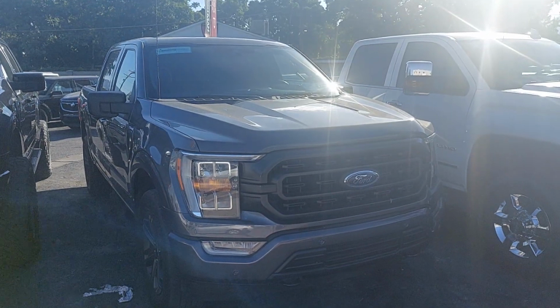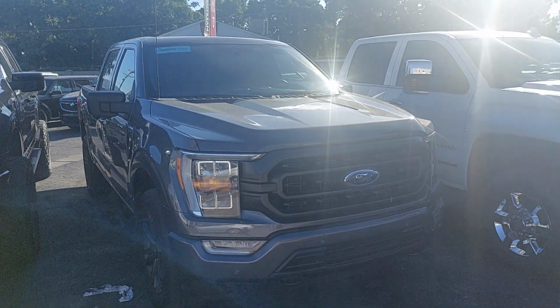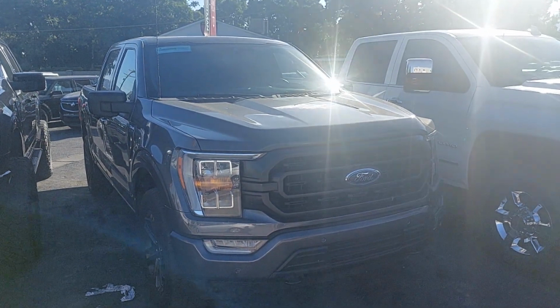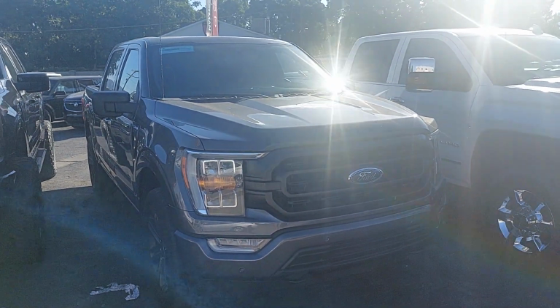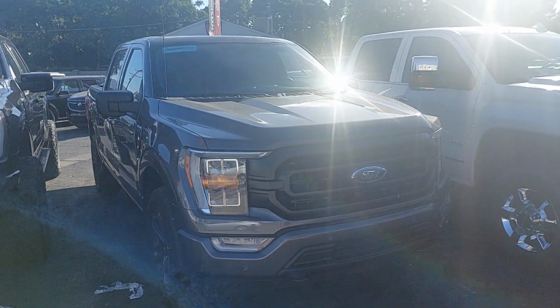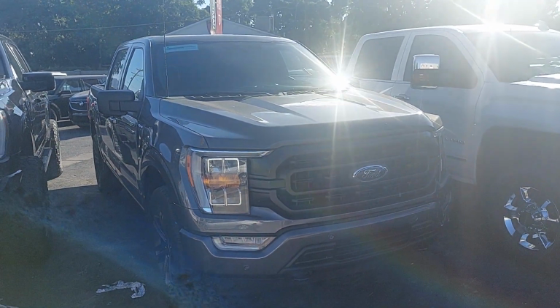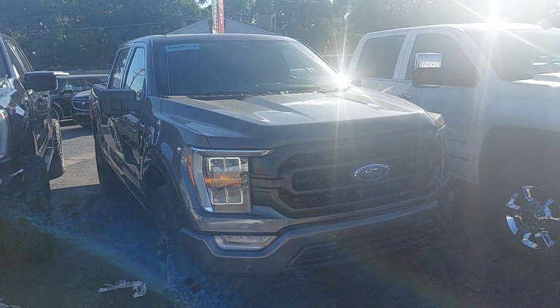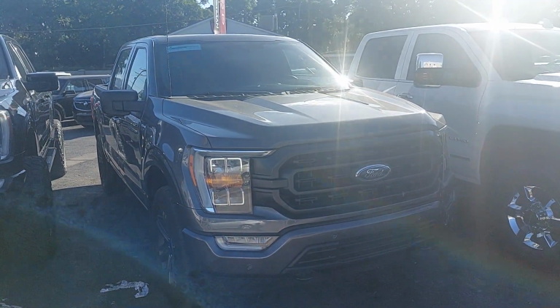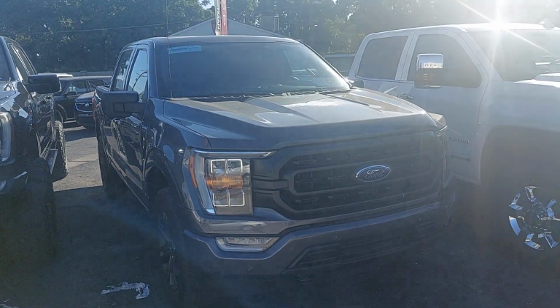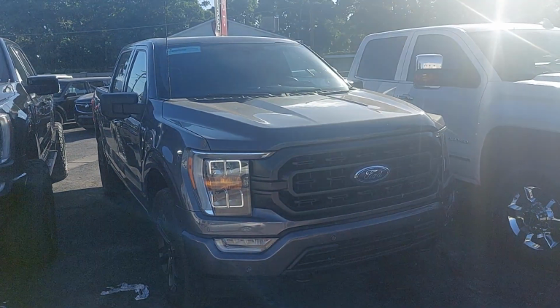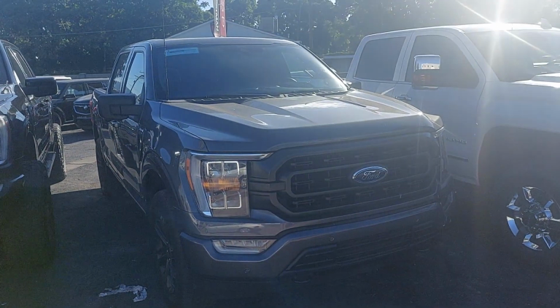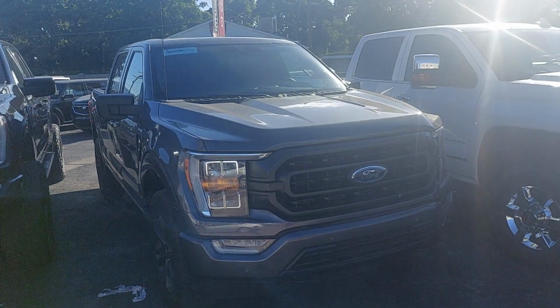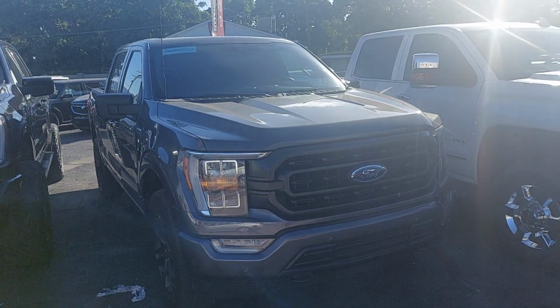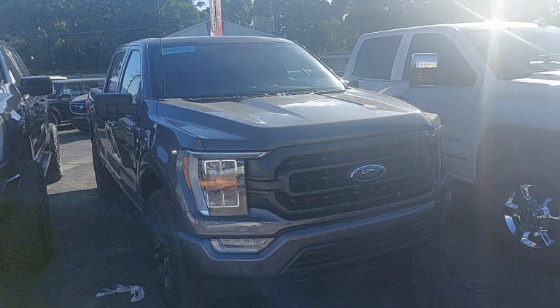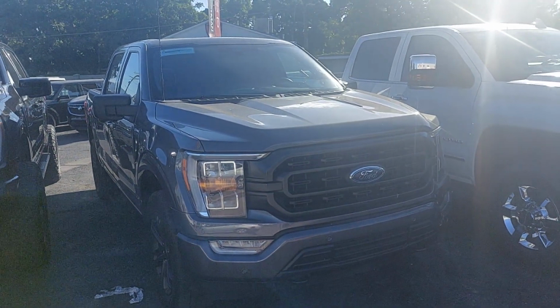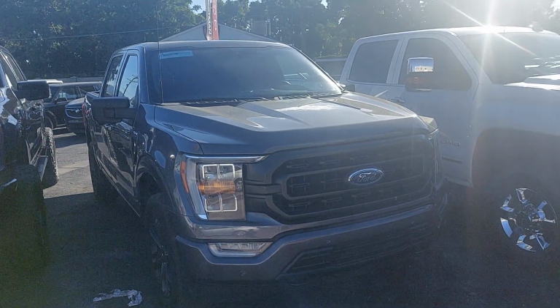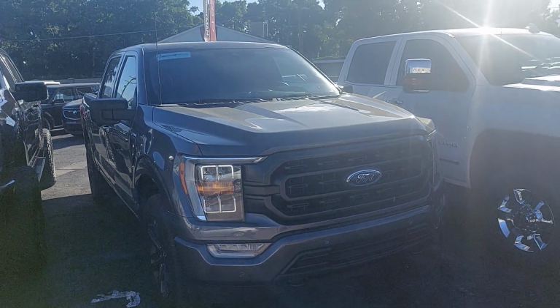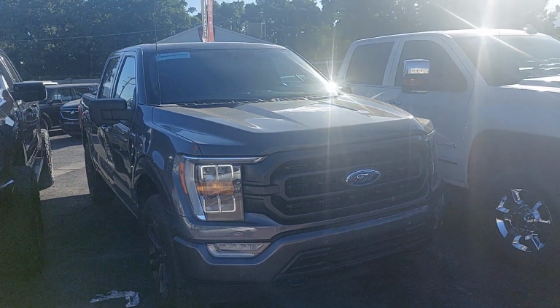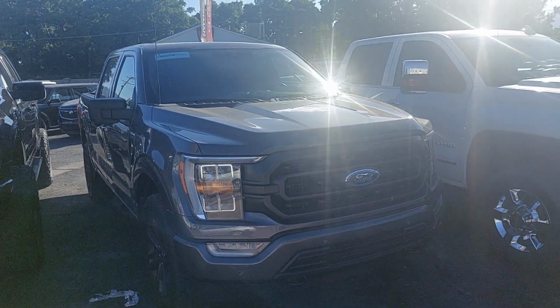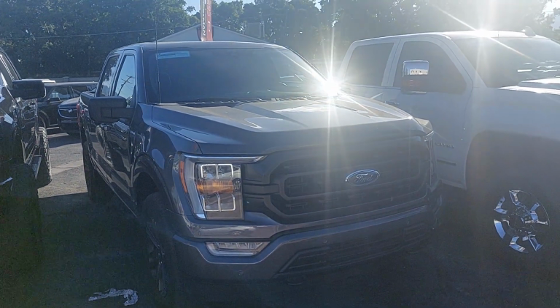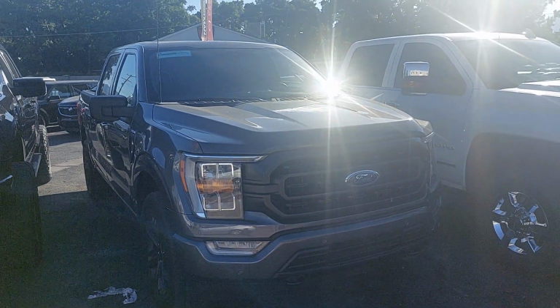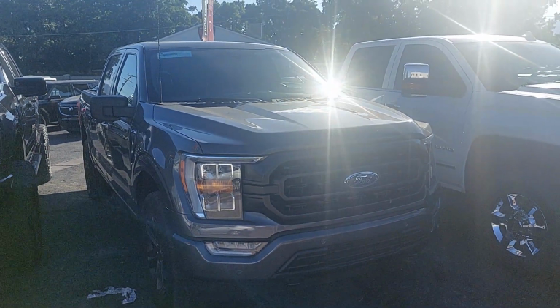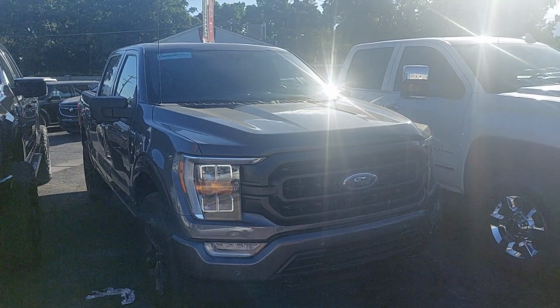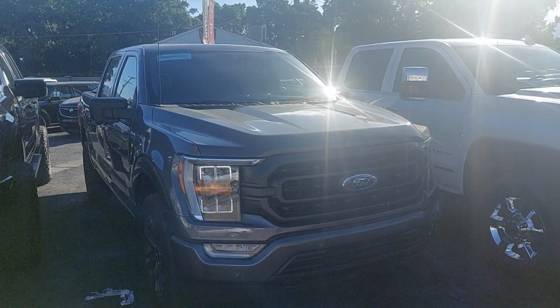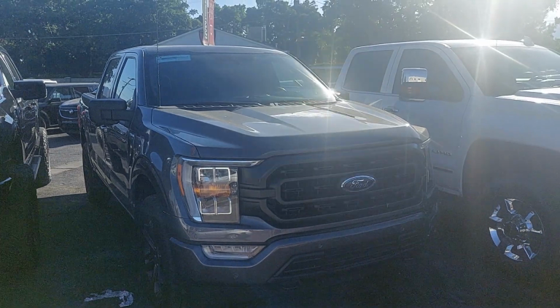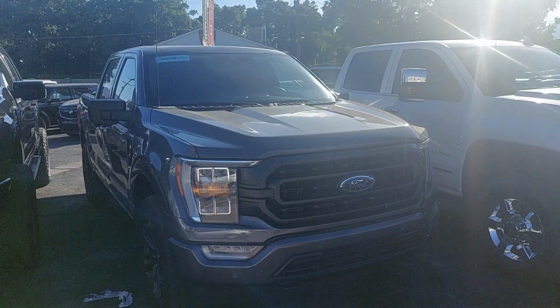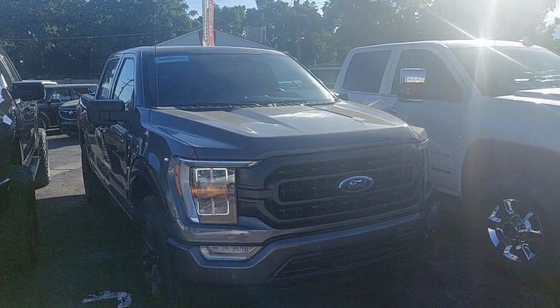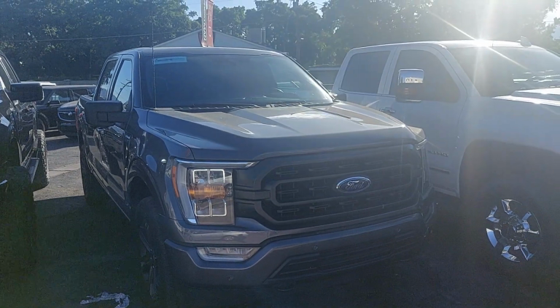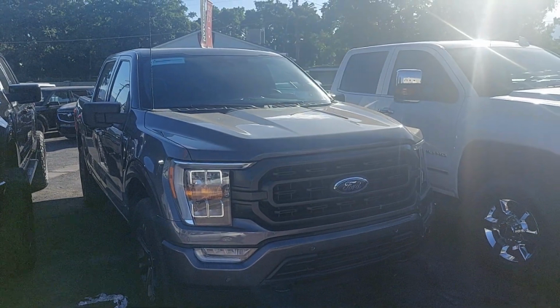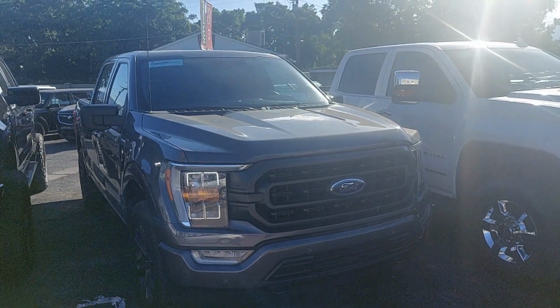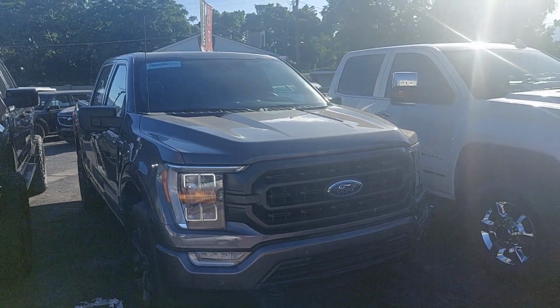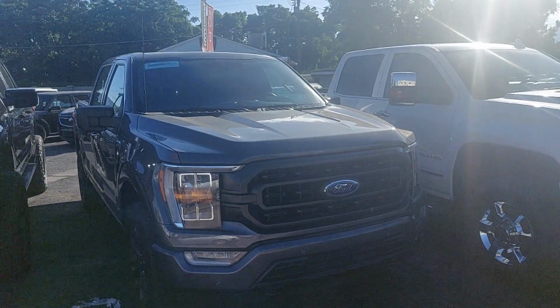Good morning, Bowen. This is Nick from Pressman Auto. I'm going to do a video walkthrough of our 2022 Ford F-150.